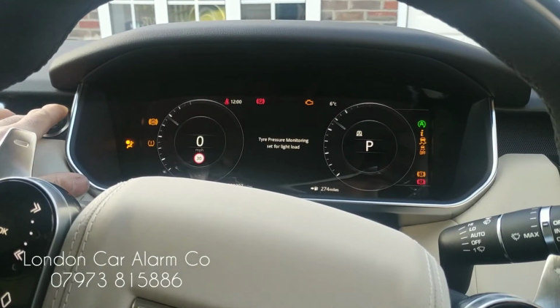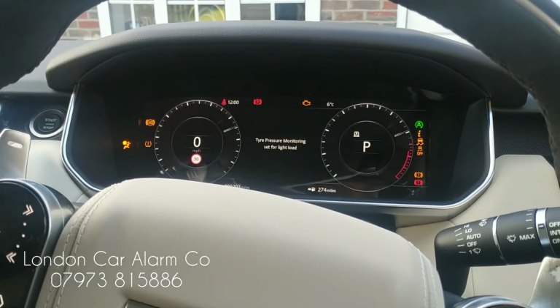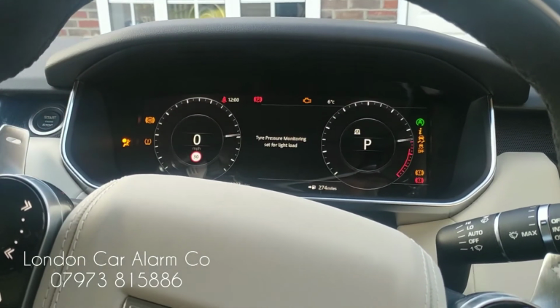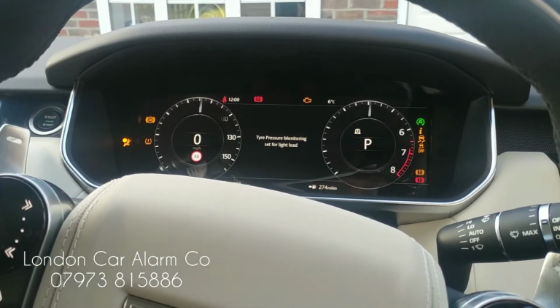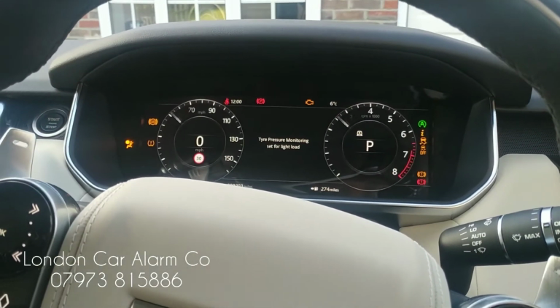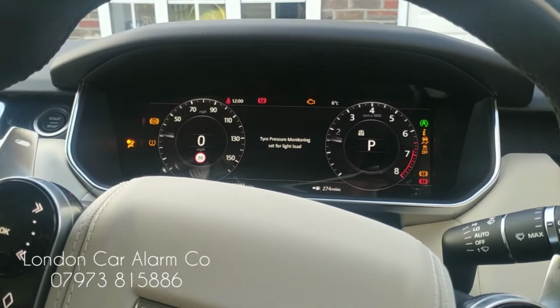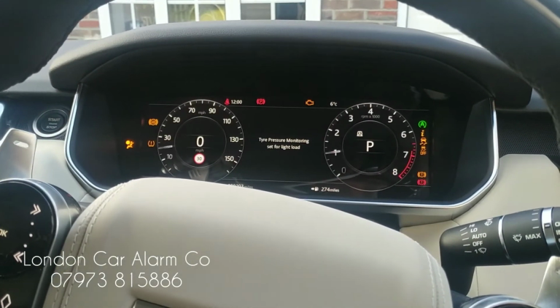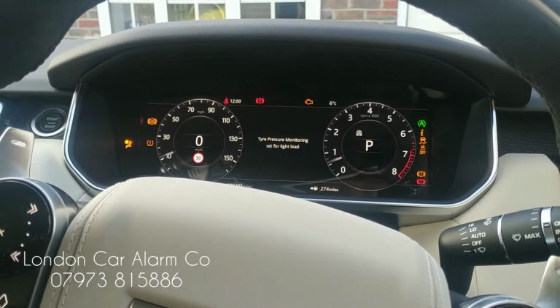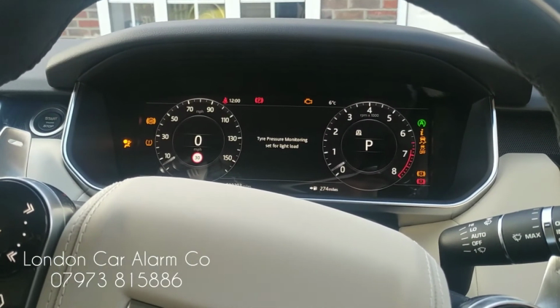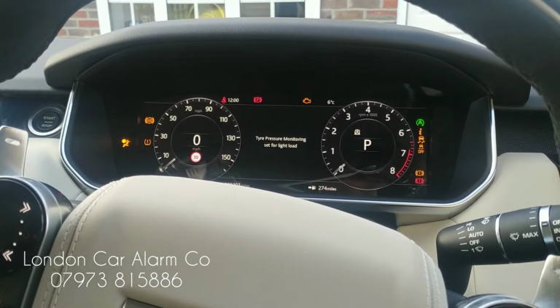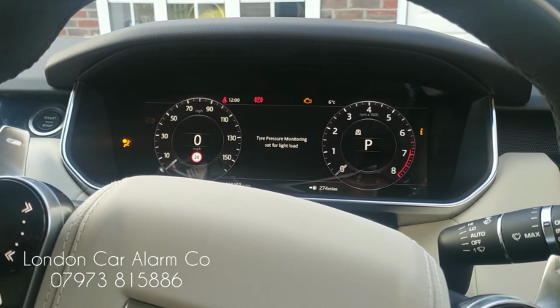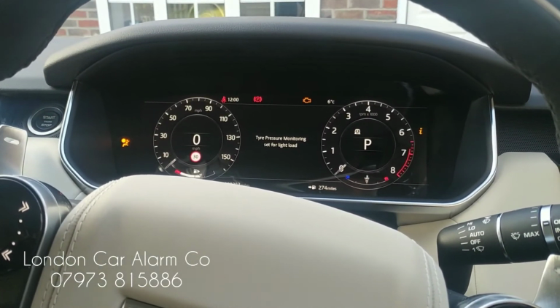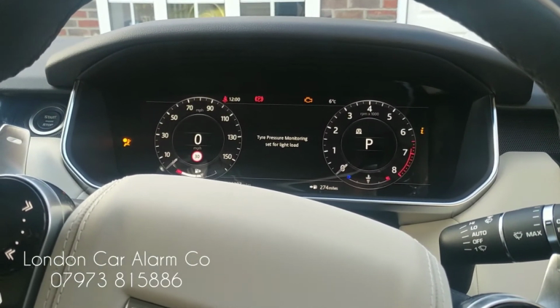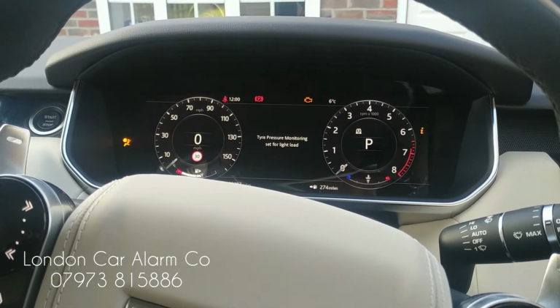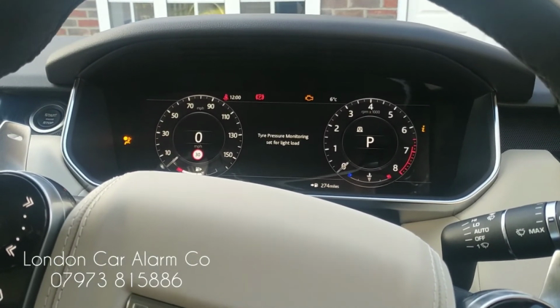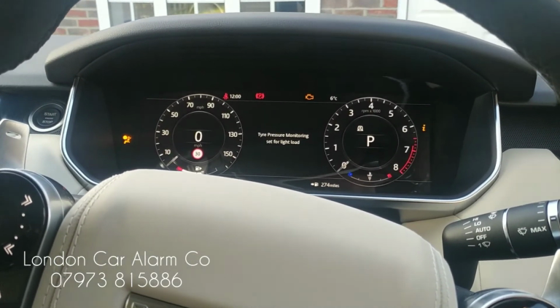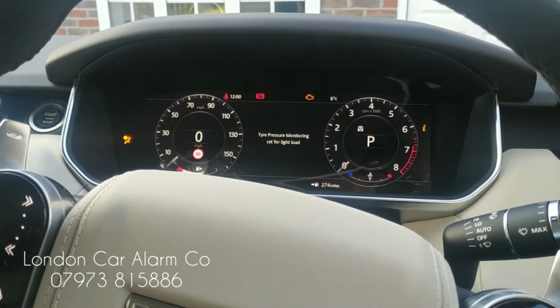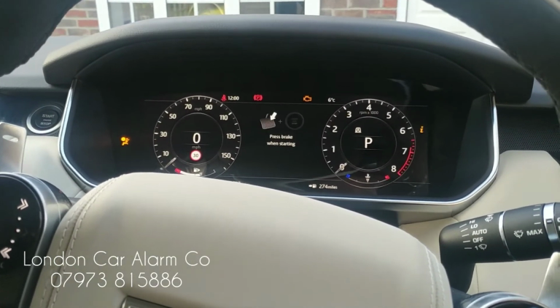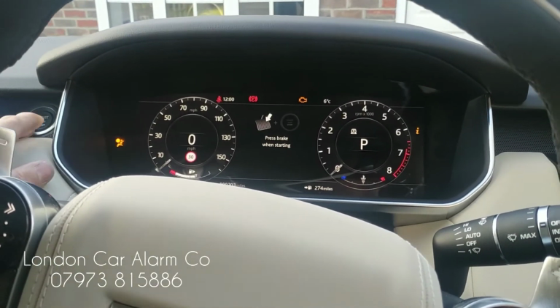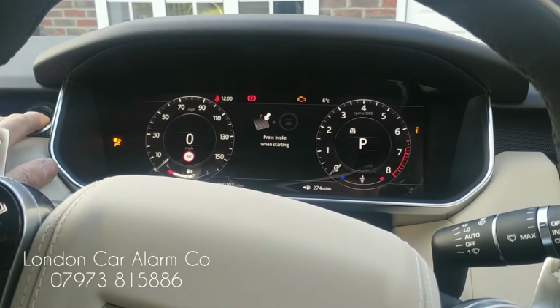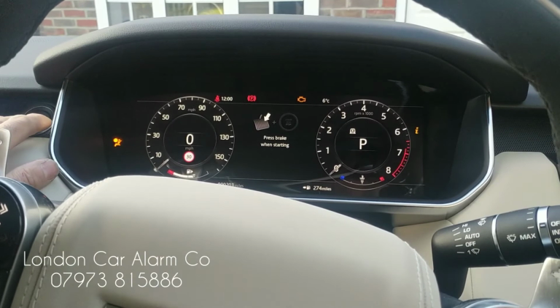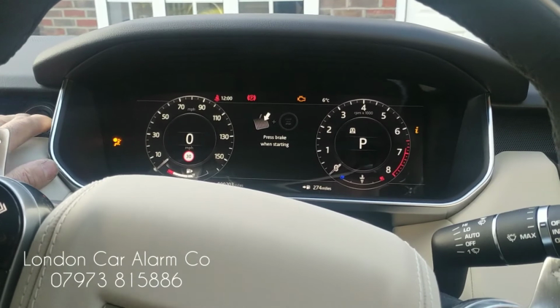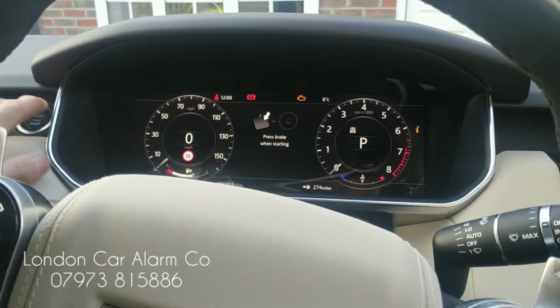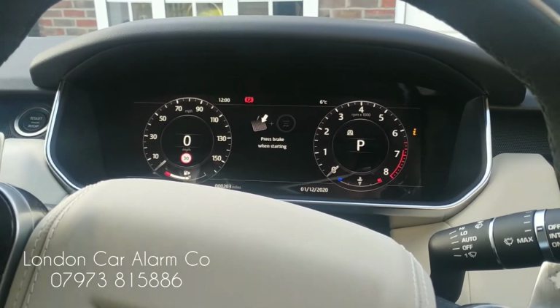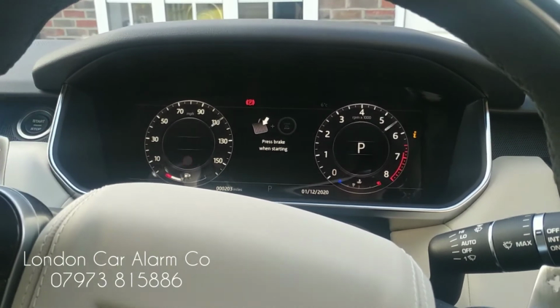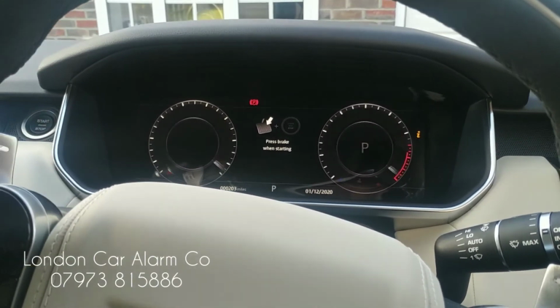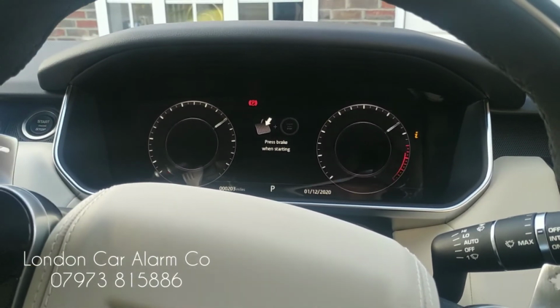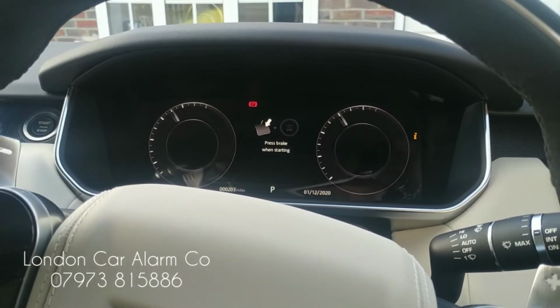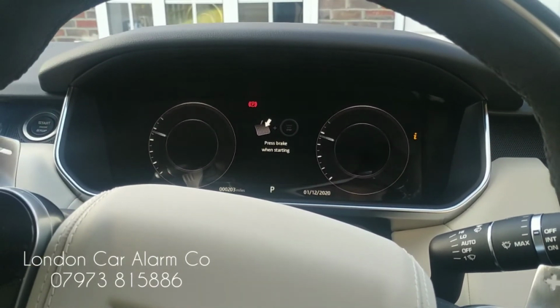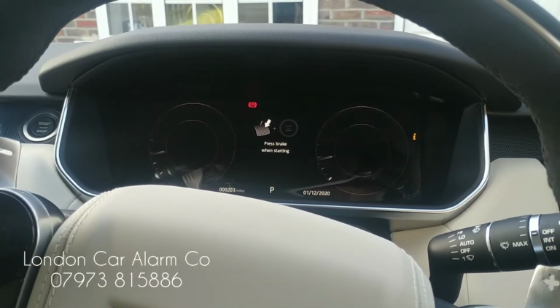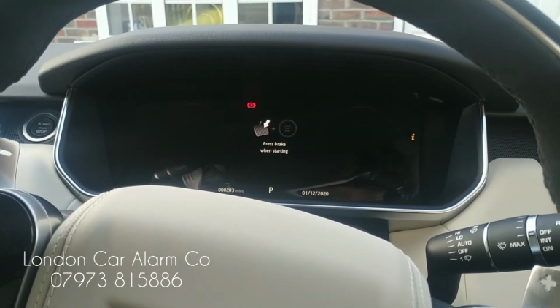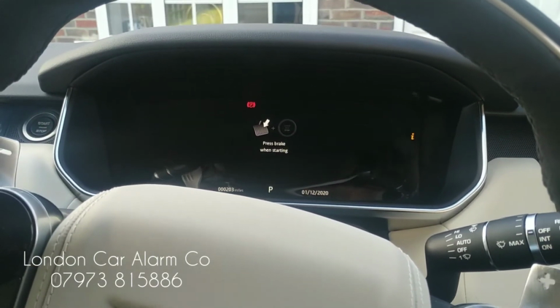You get two bleeps to confirm it's in valet mode. So obviously the vehicle will start without a code.